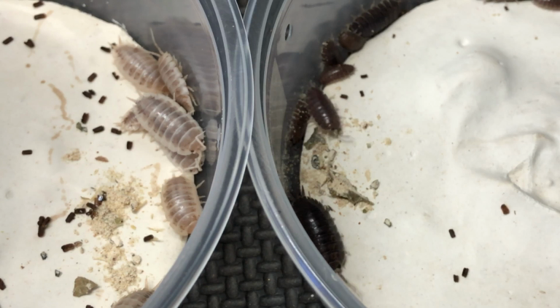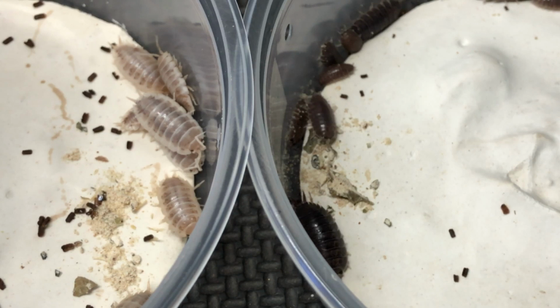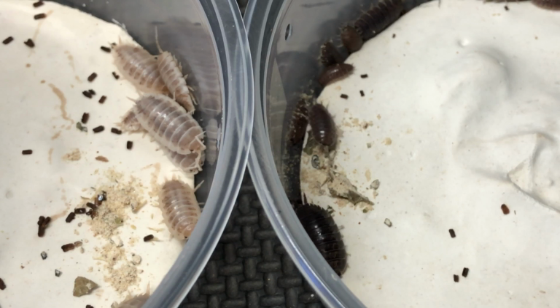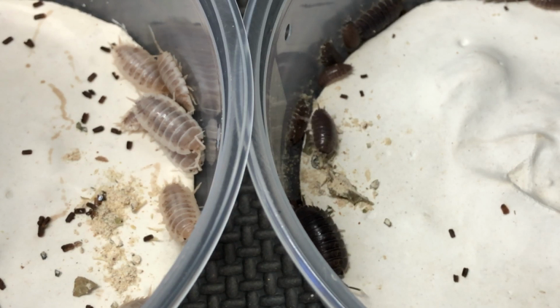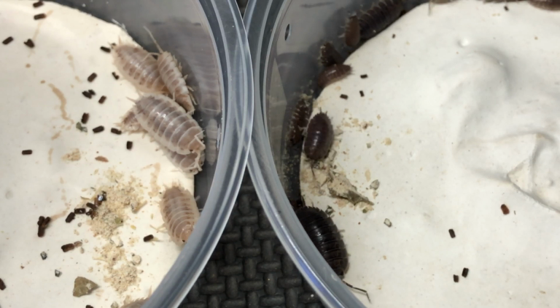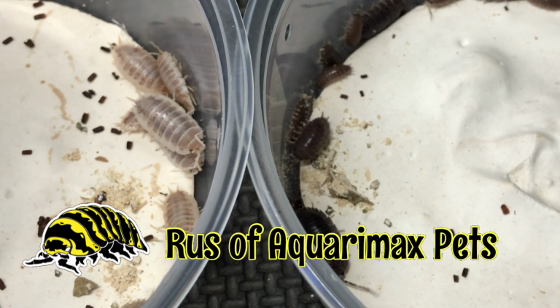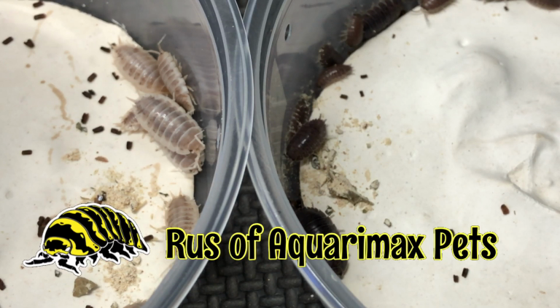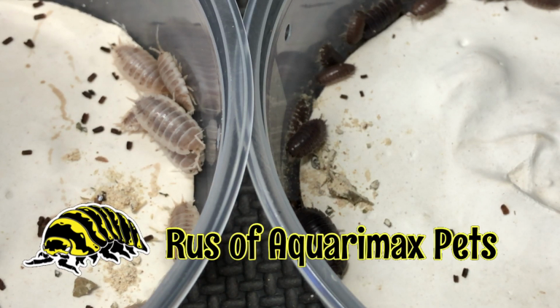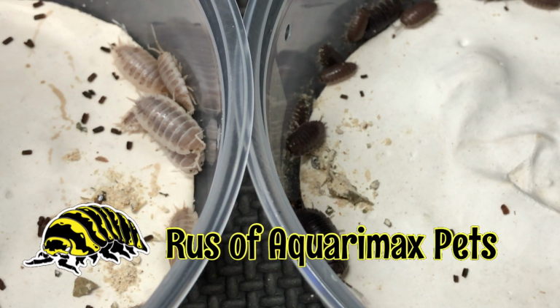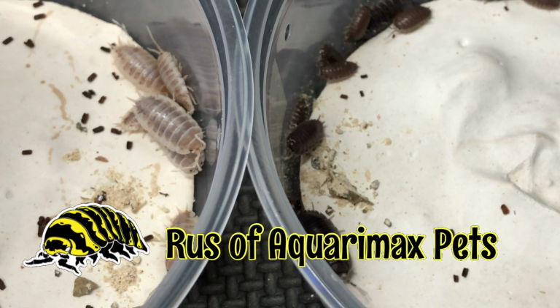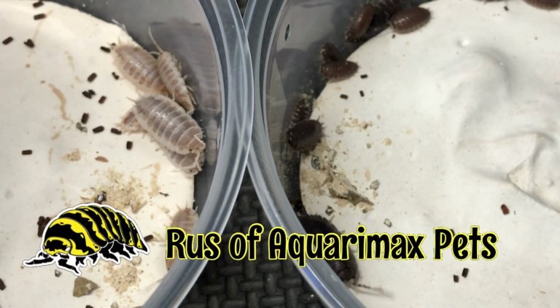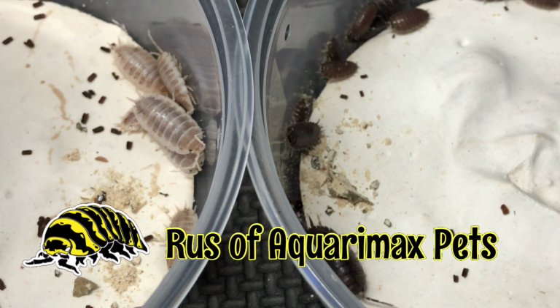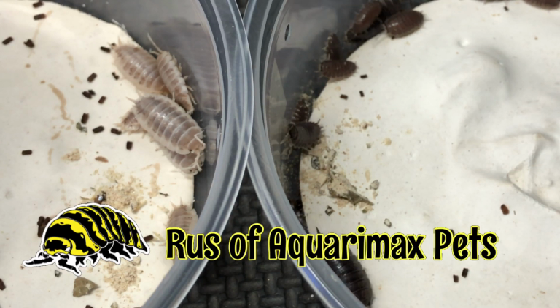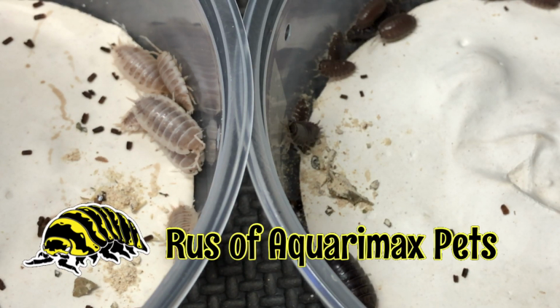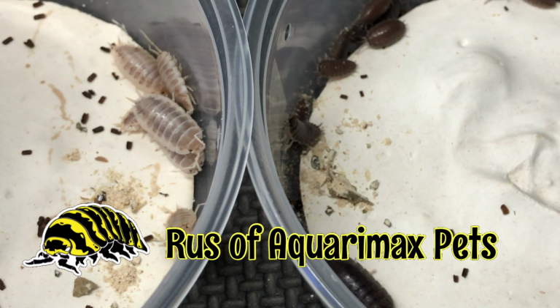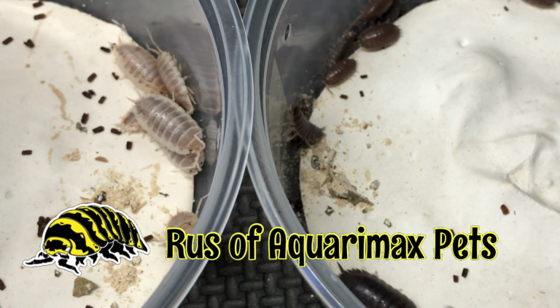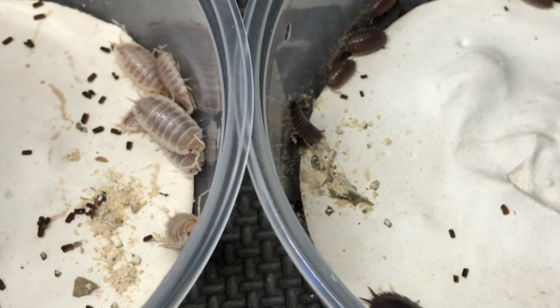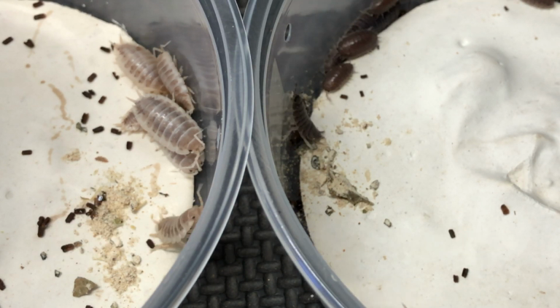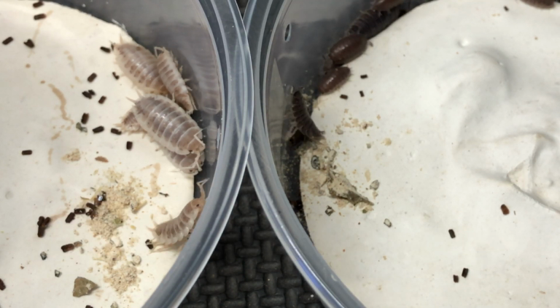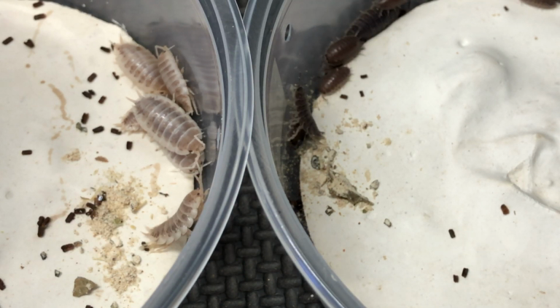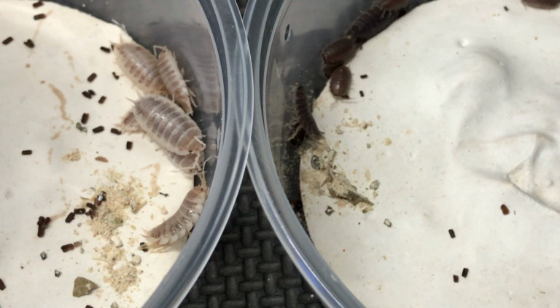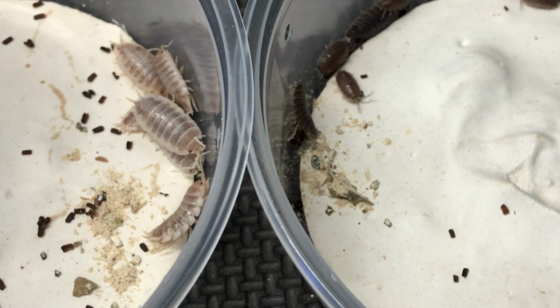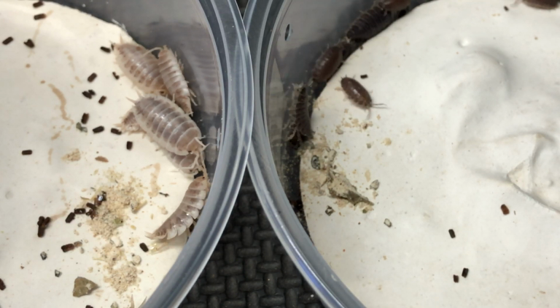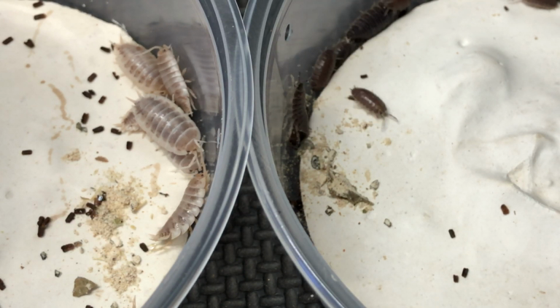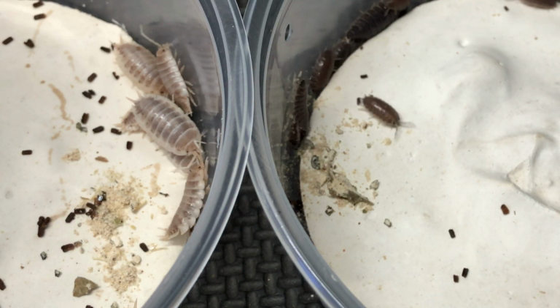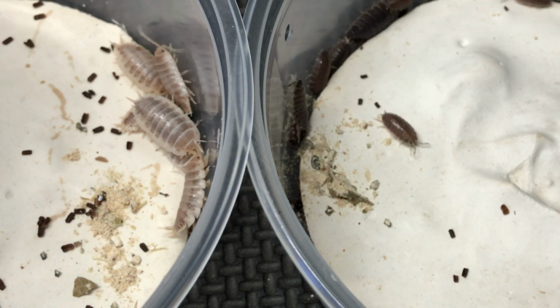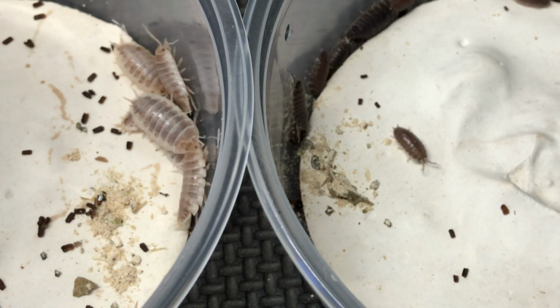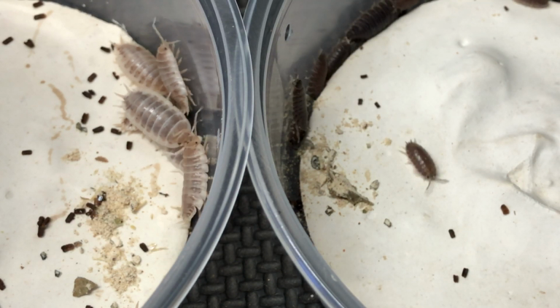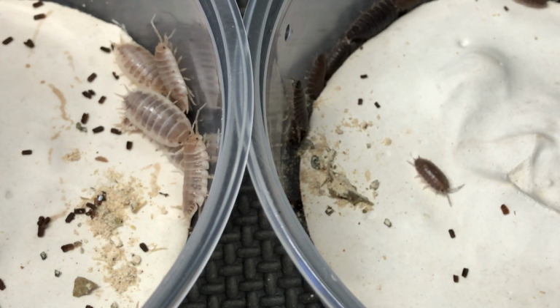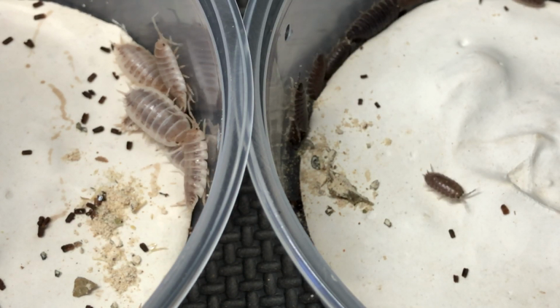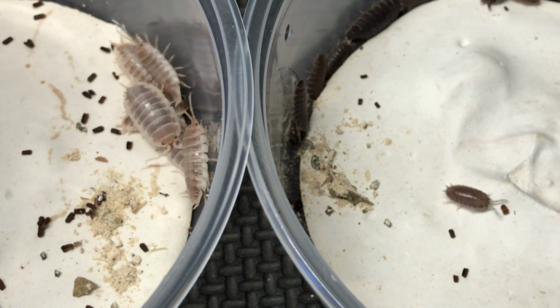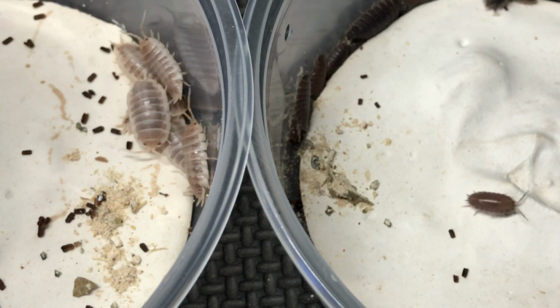Hello everyone, Russell McCormack's Pets here with my latest isopod breeding project.